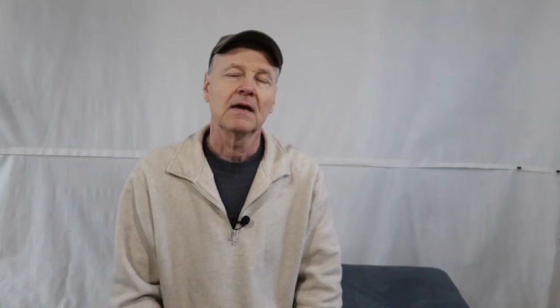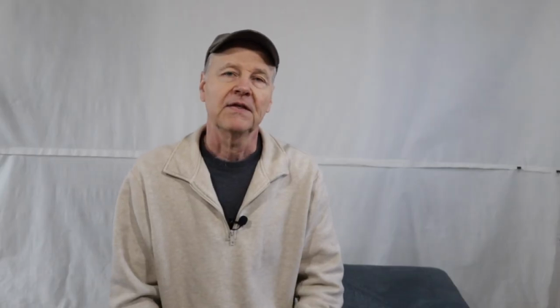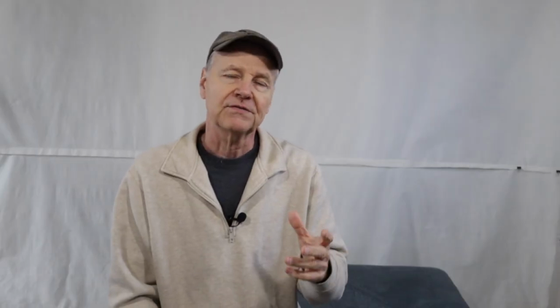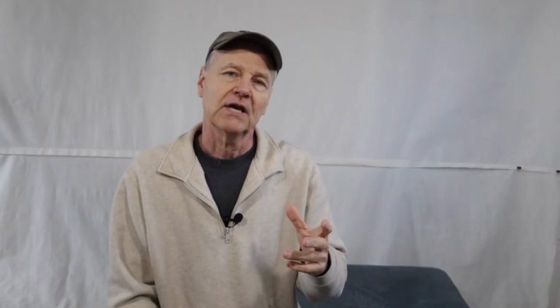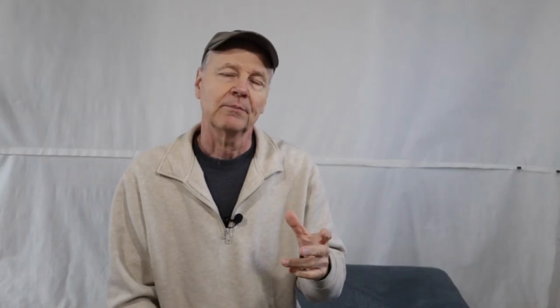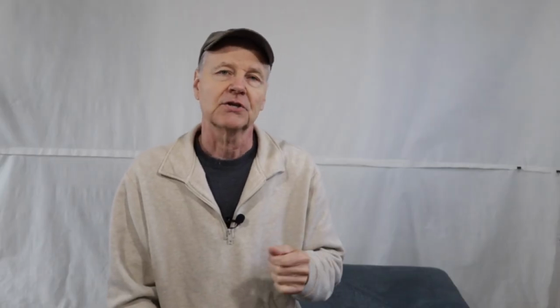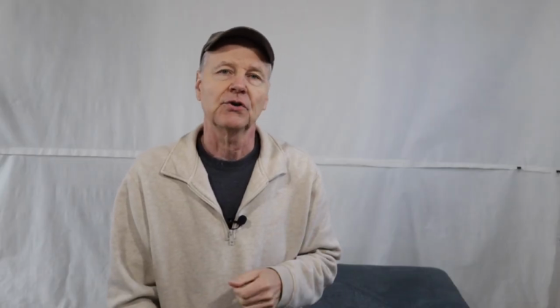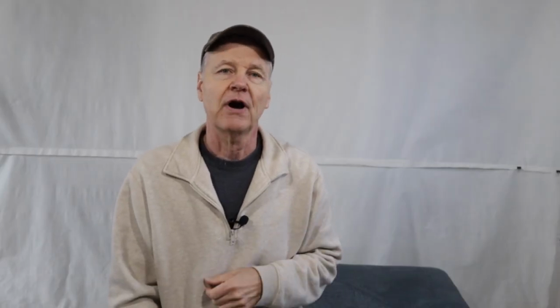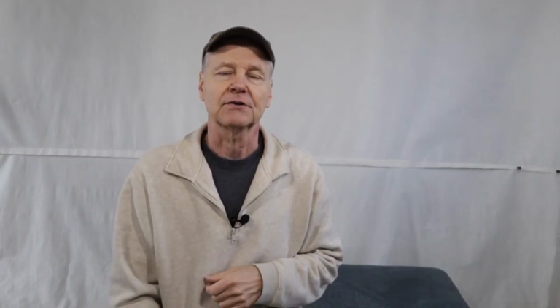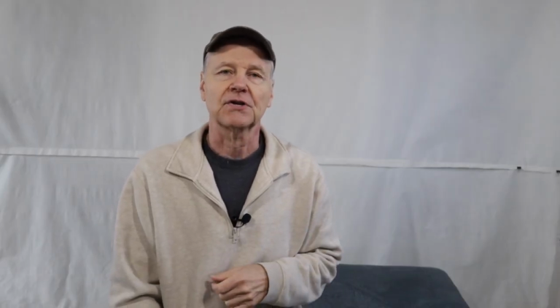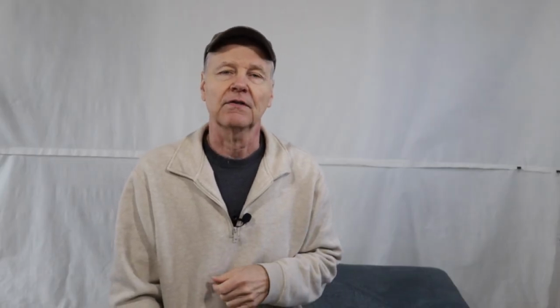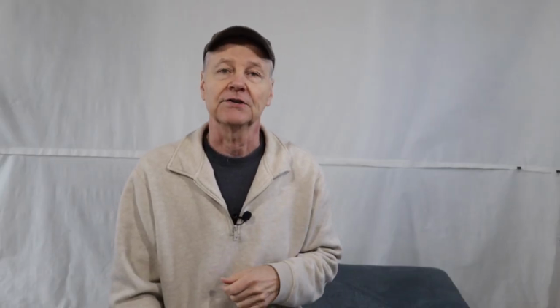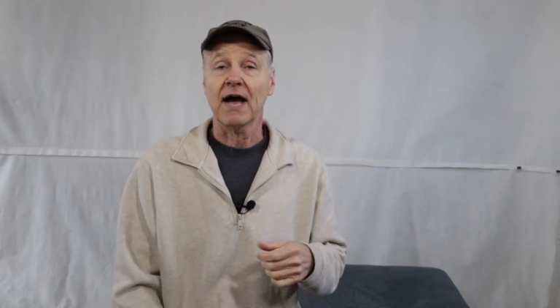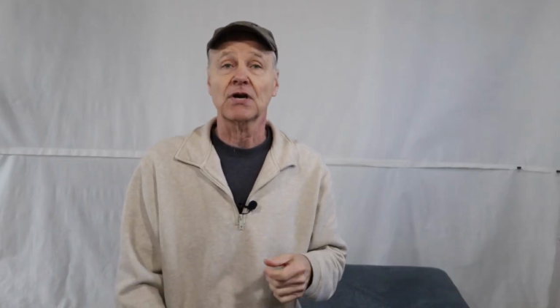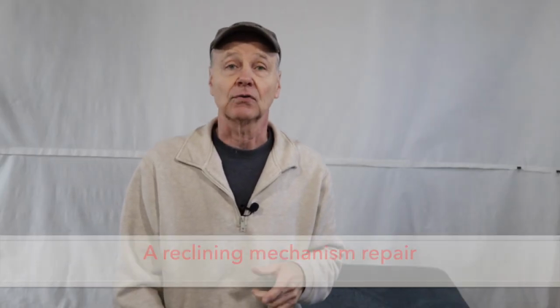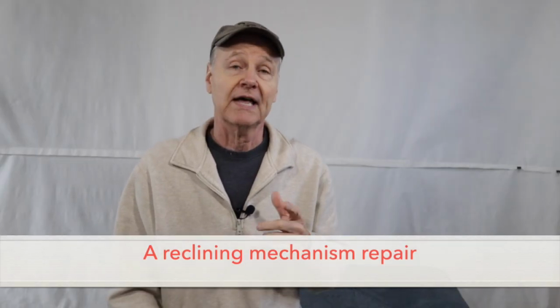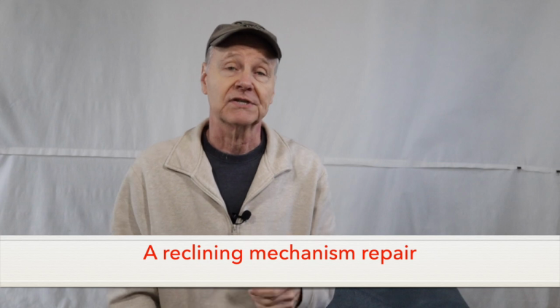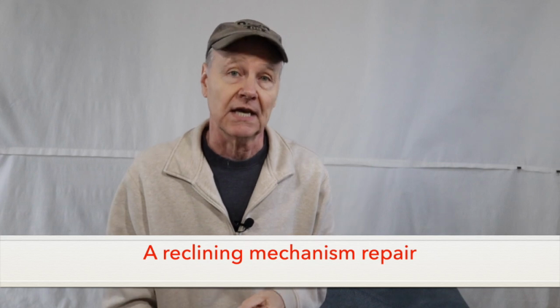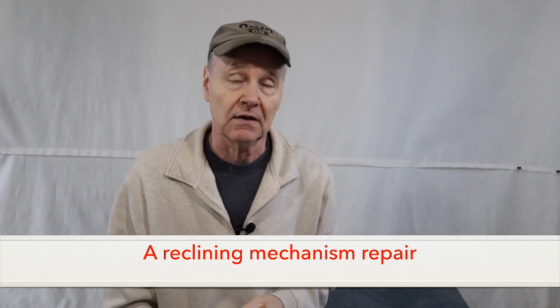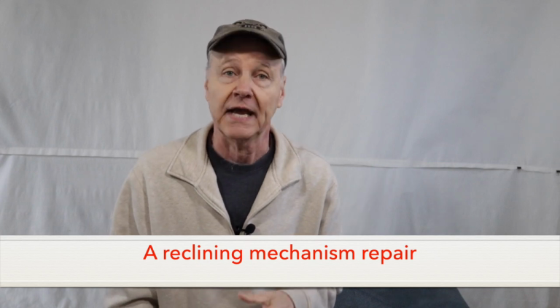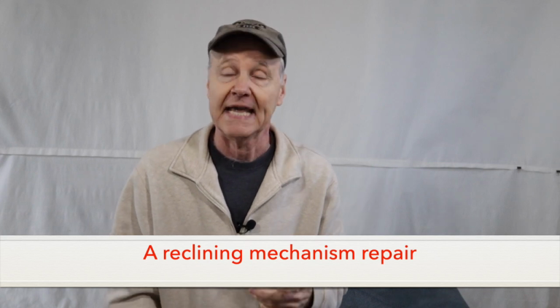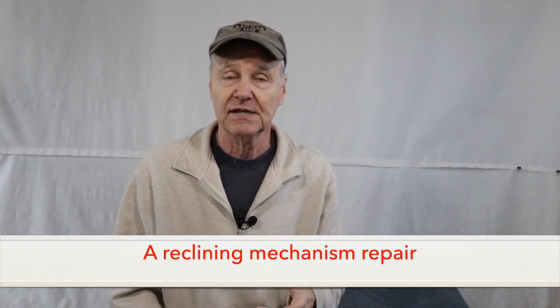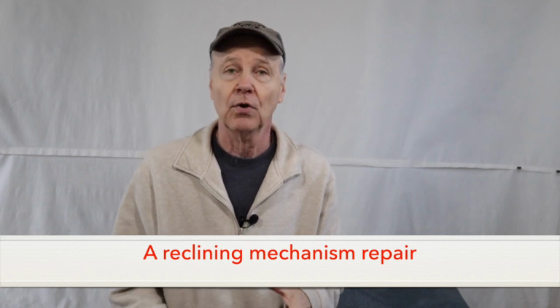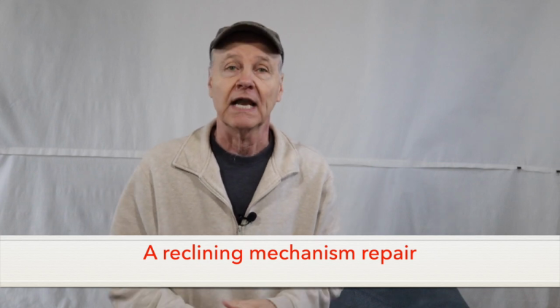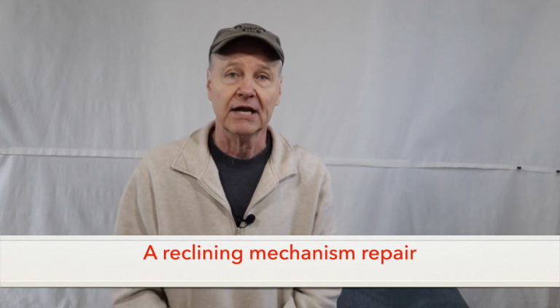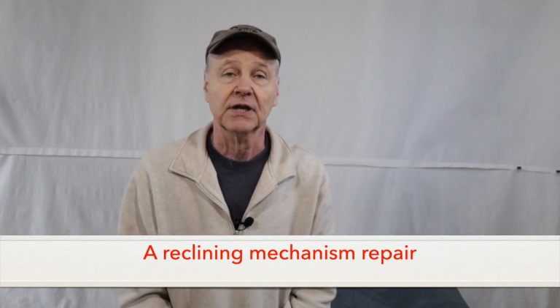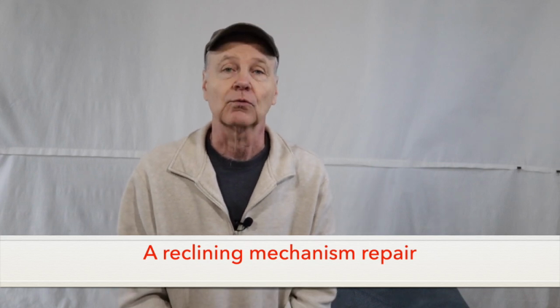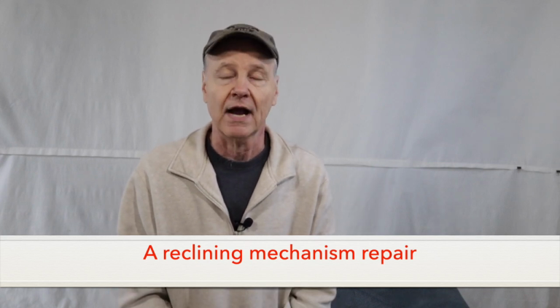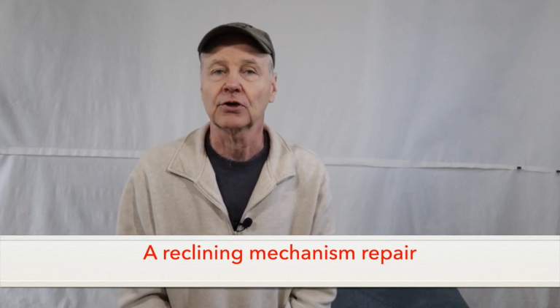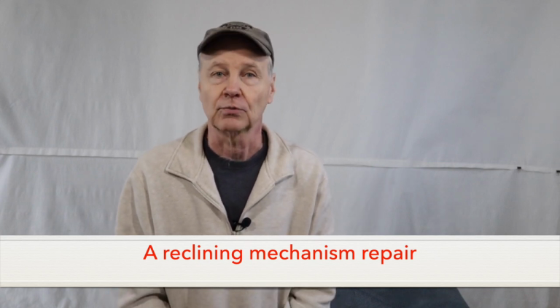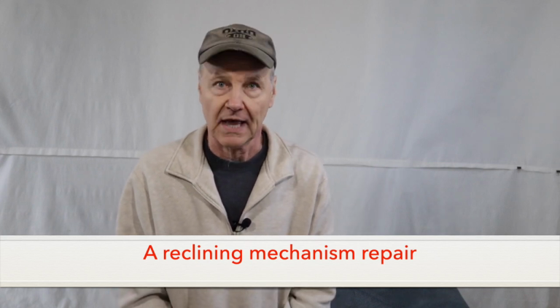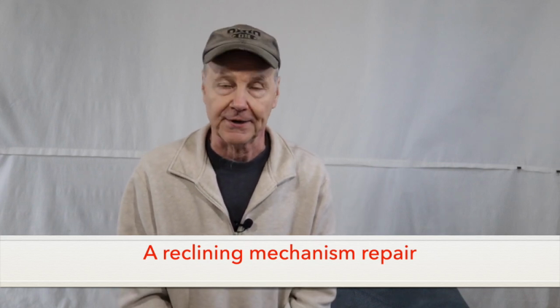In this video, I'm going to show you how to install the Drive Toggle Clevis Kit on a Lazy Boy Electric Rocker Recliner.